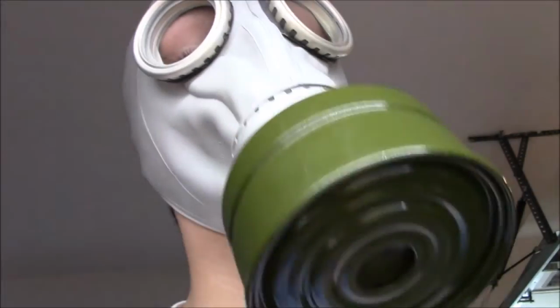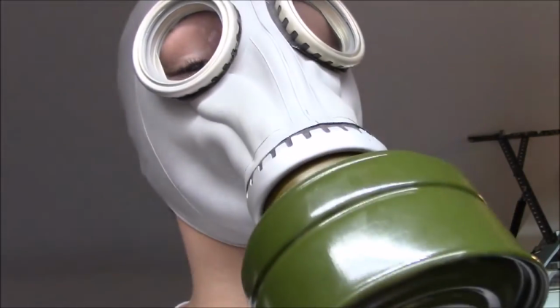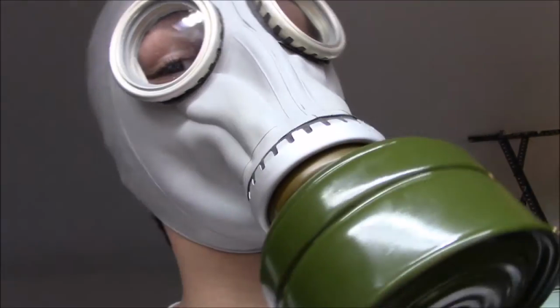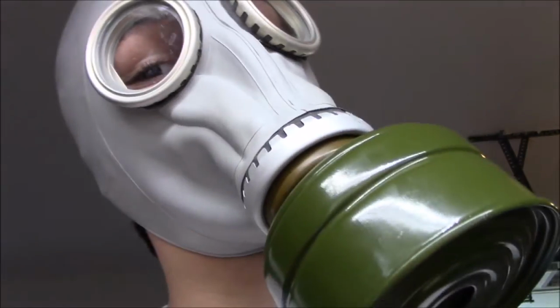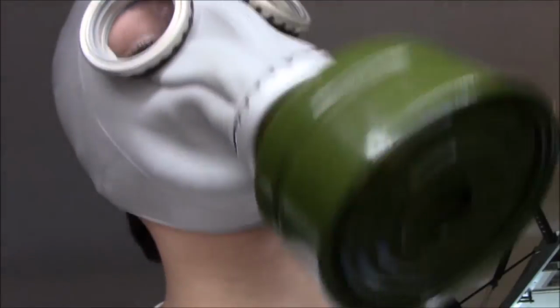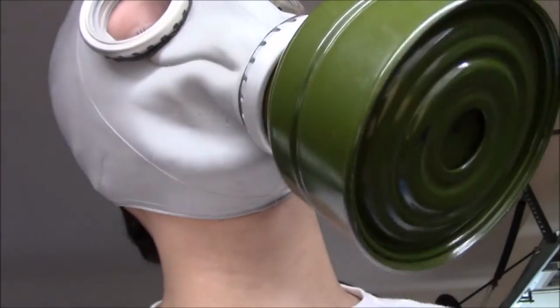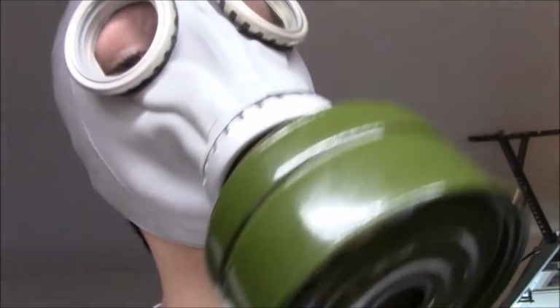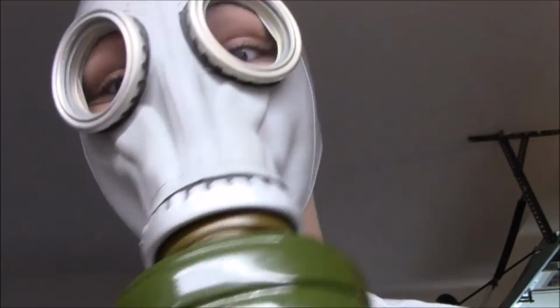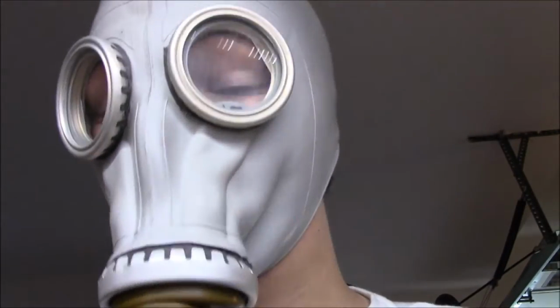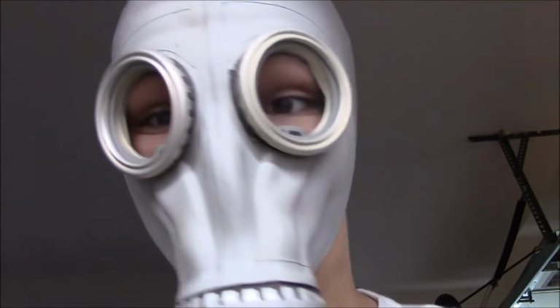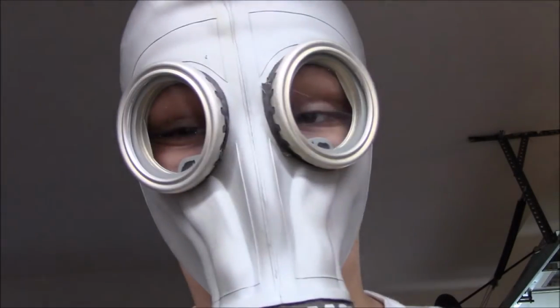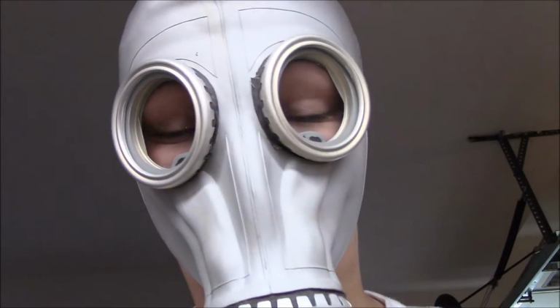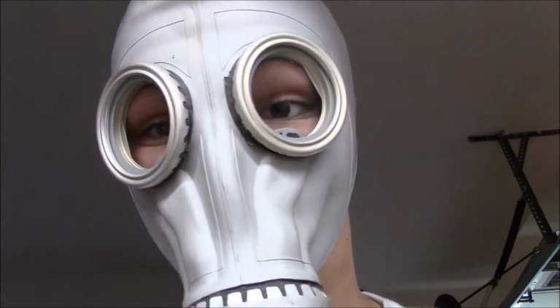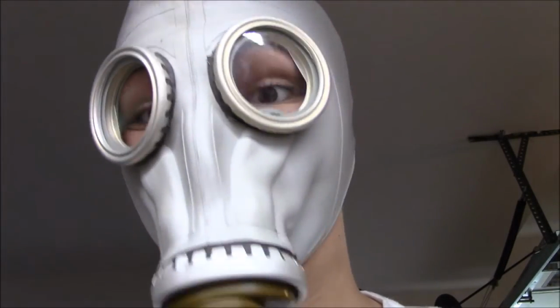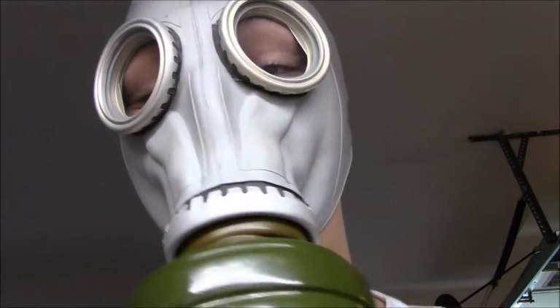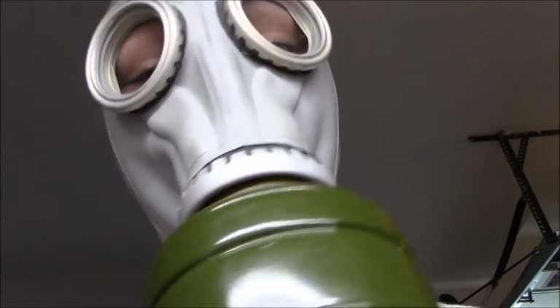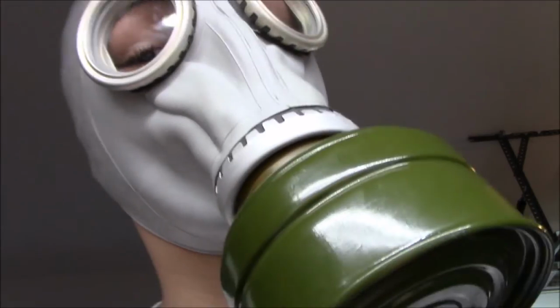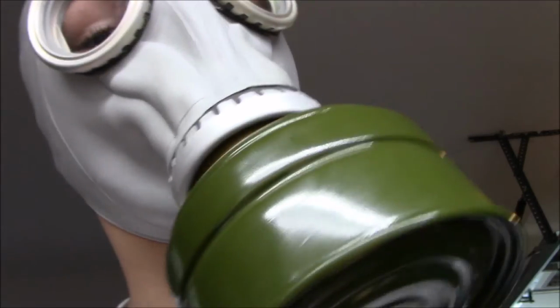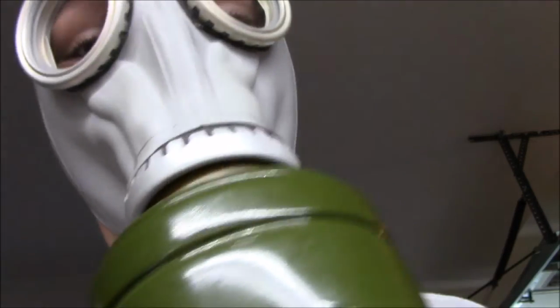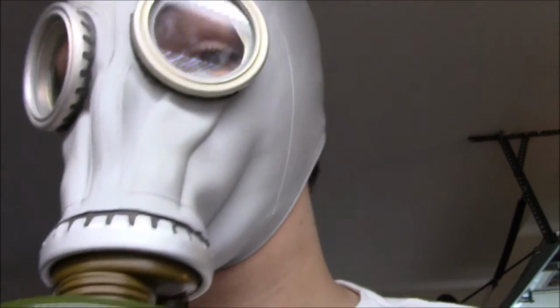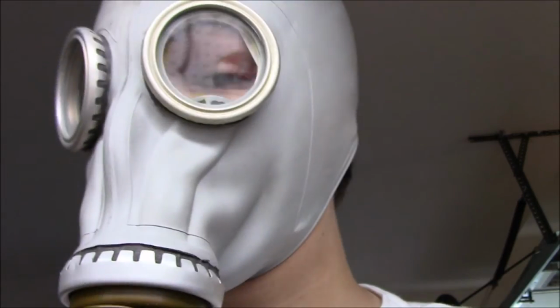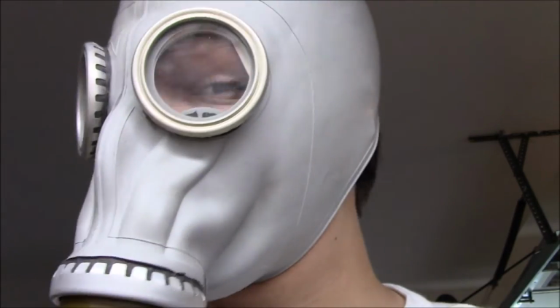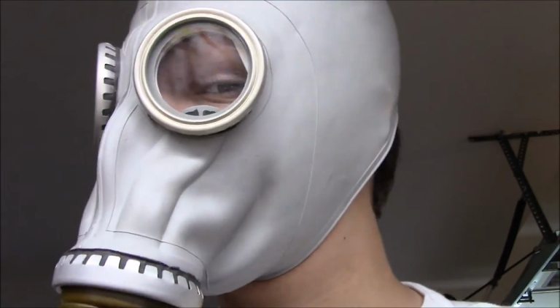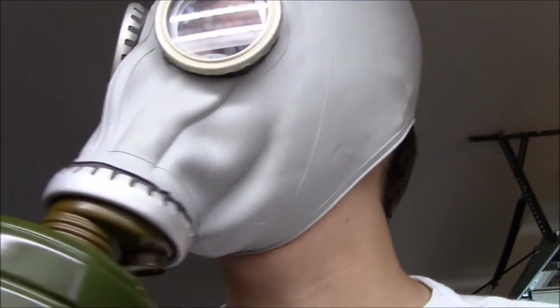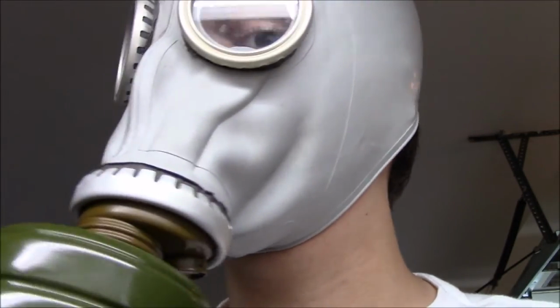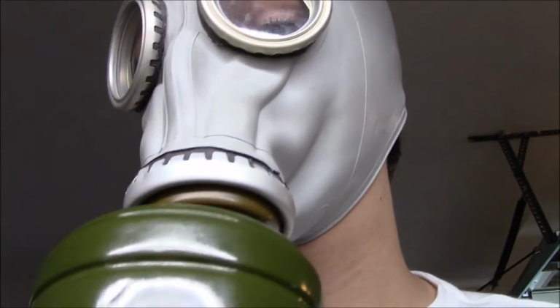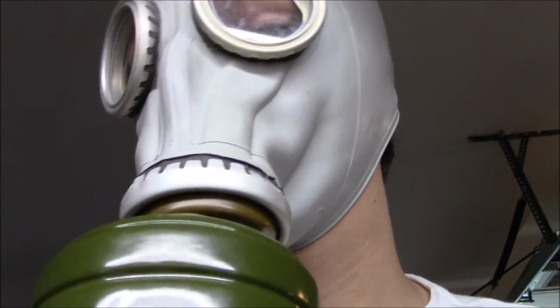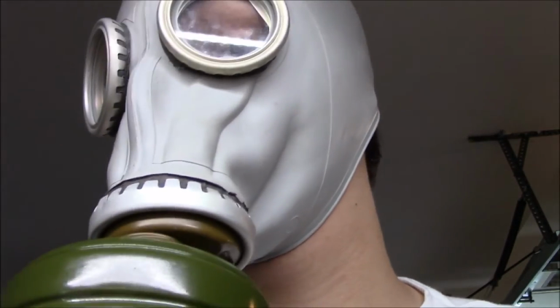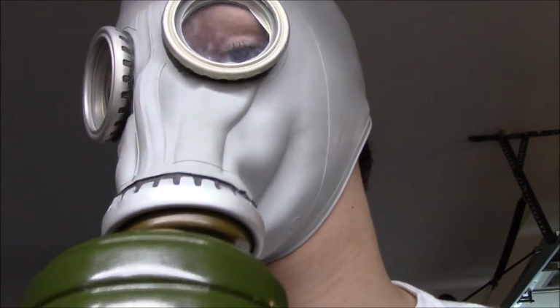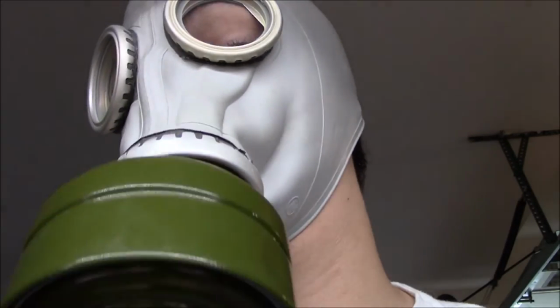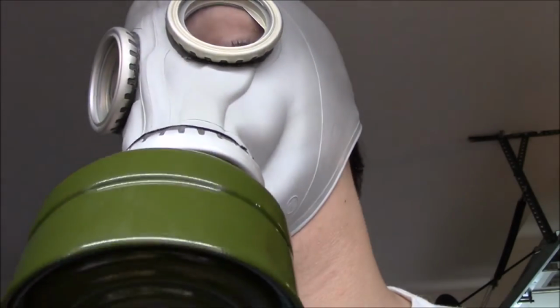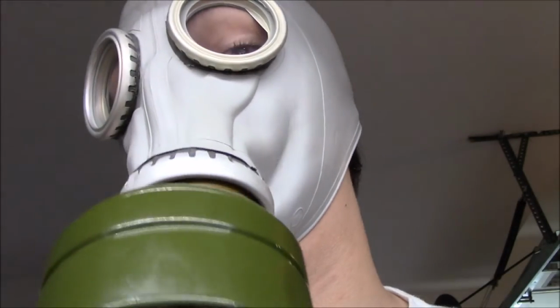Here it is with me on. It's an iconic looking gas mask — the Russian GP5.